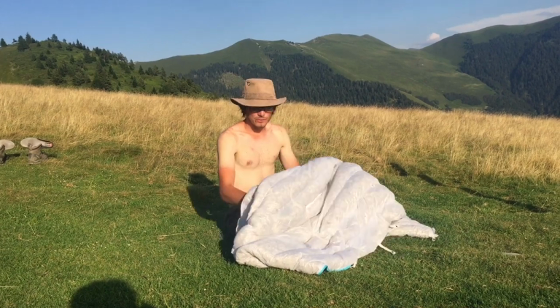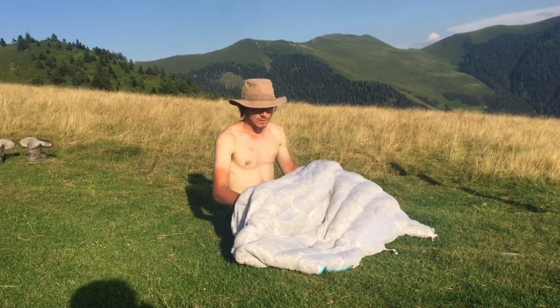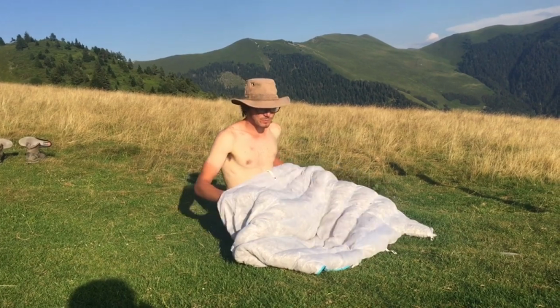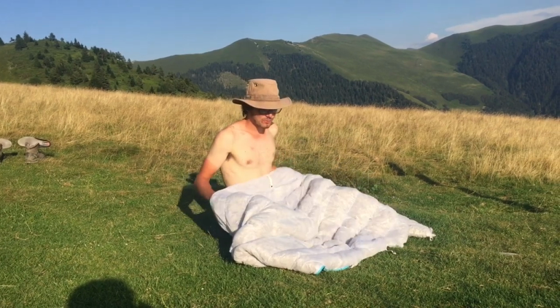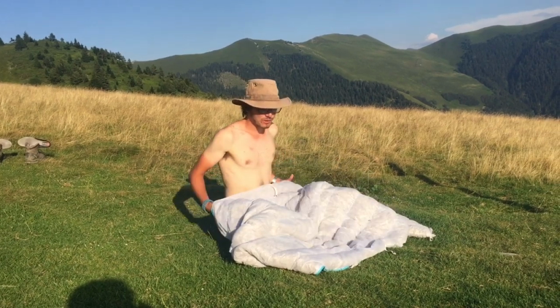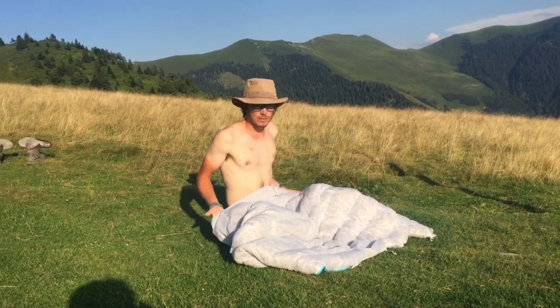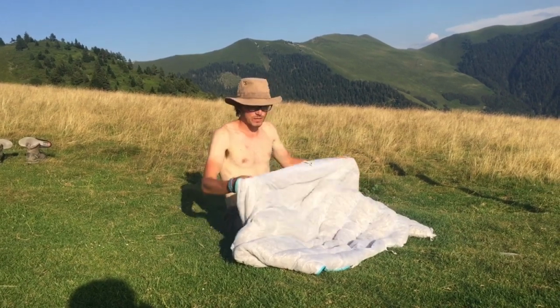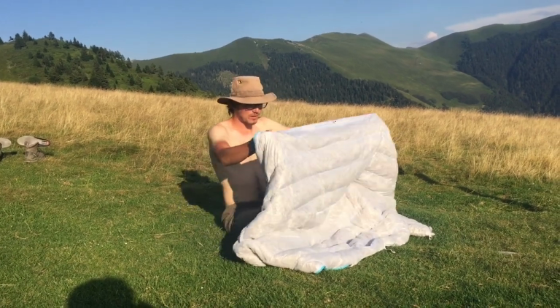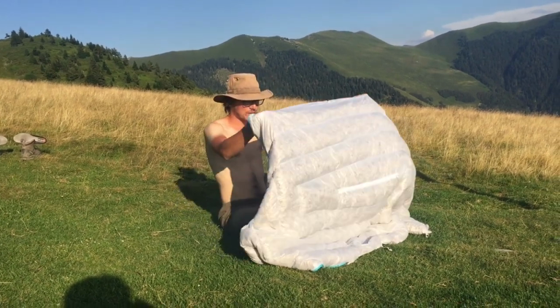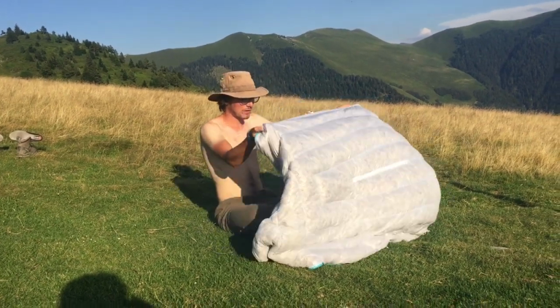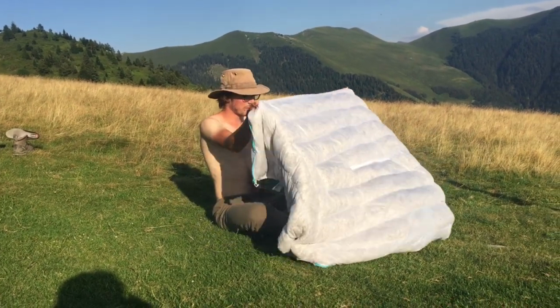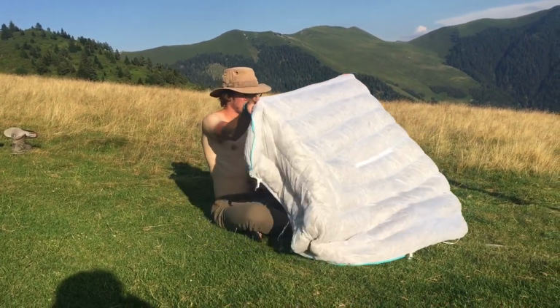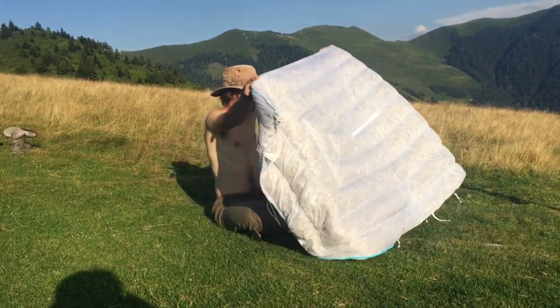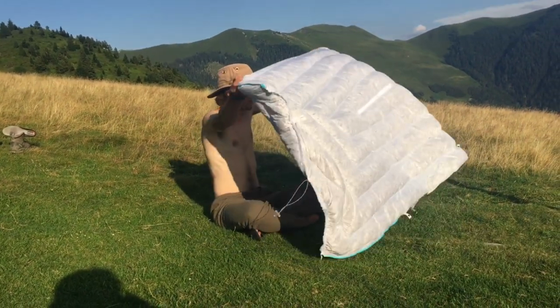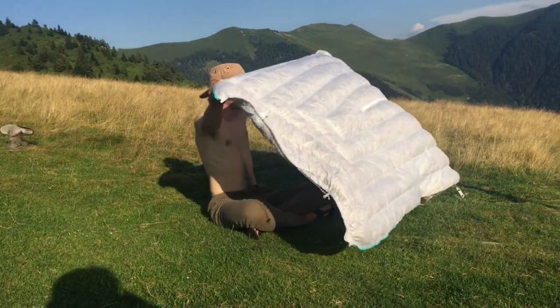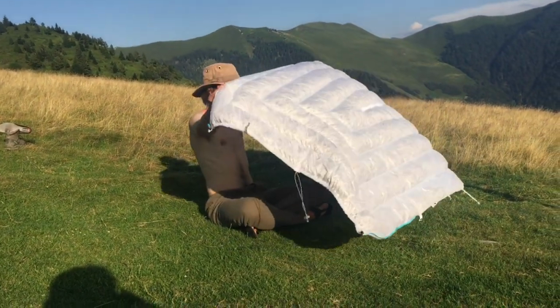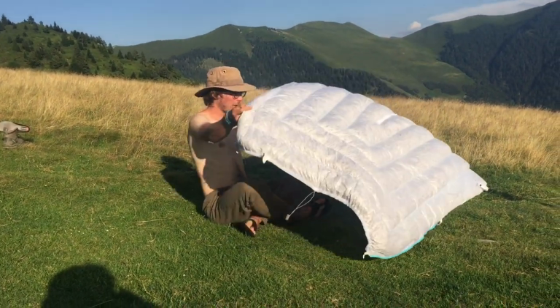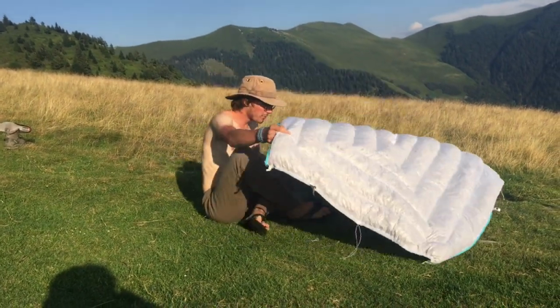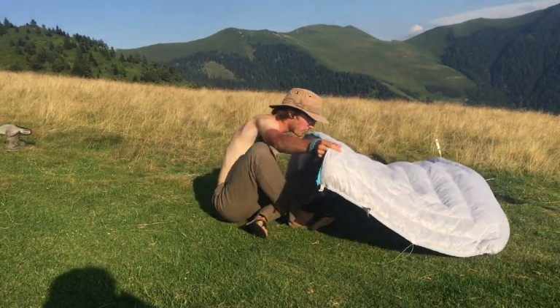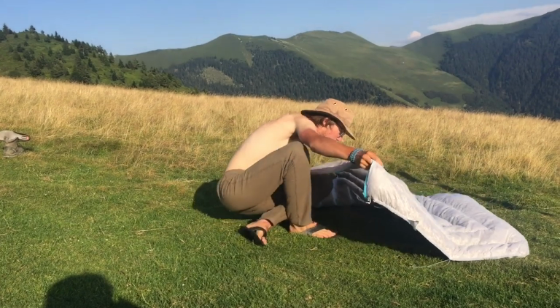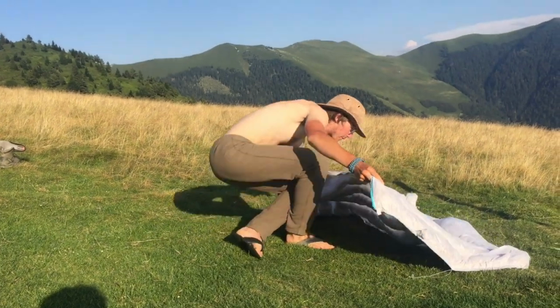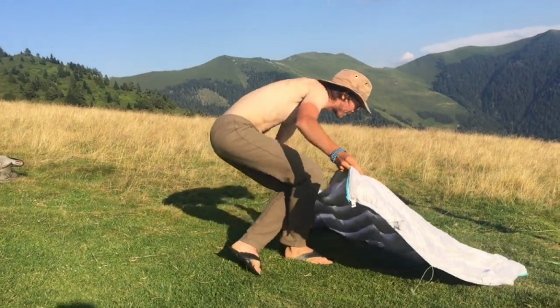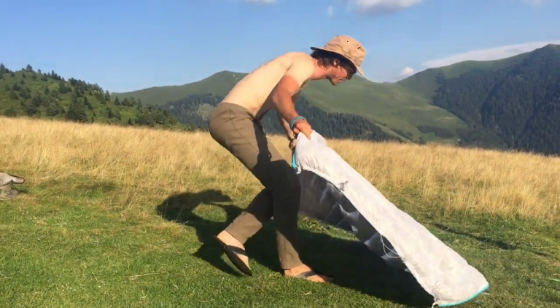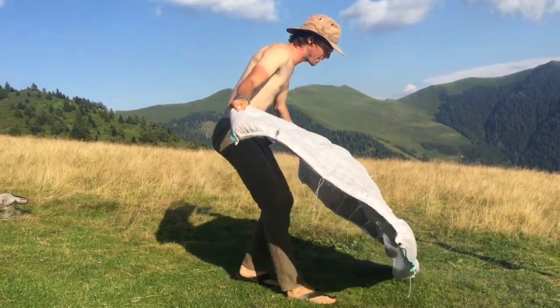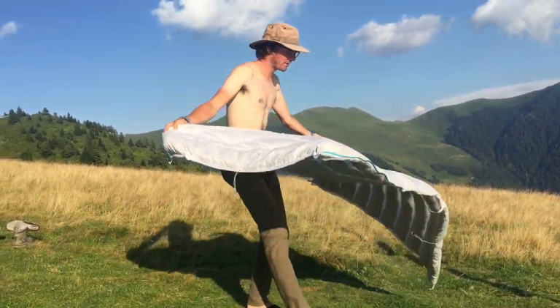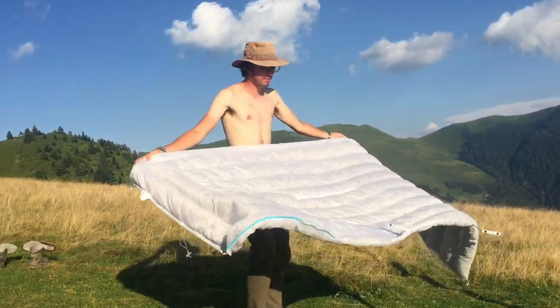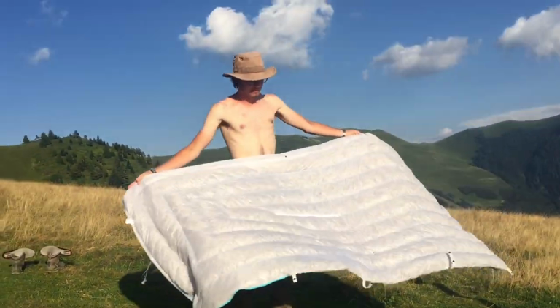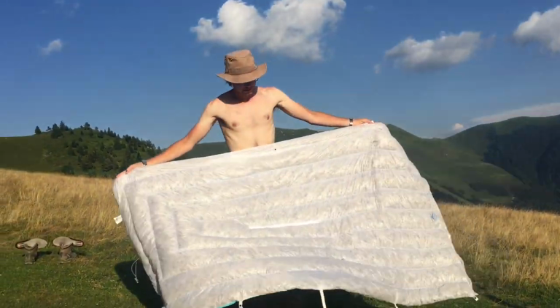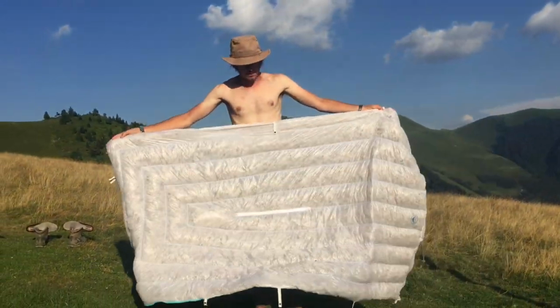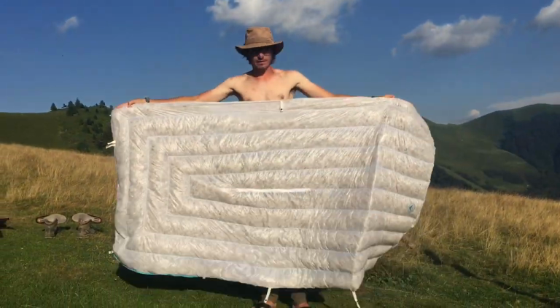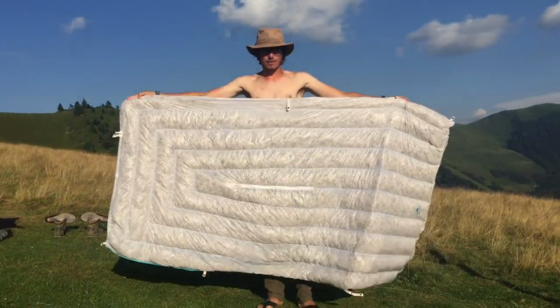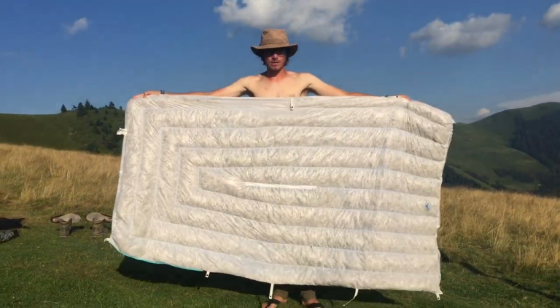So today we're going to be reviewing the Wind Hard Tiny Quilt, which is a fairly small quilt. I'll just stand up and show you how big it is — it is this big.